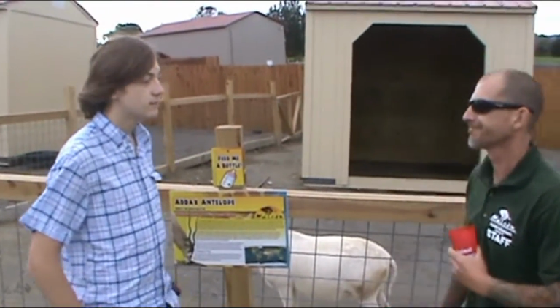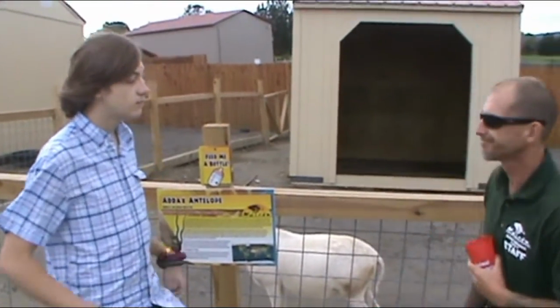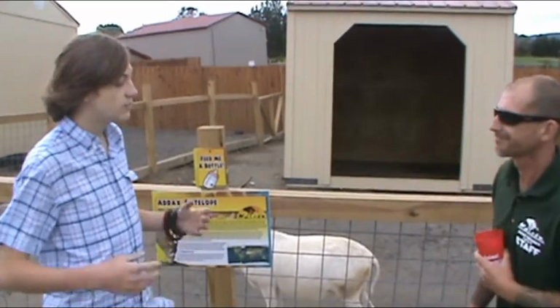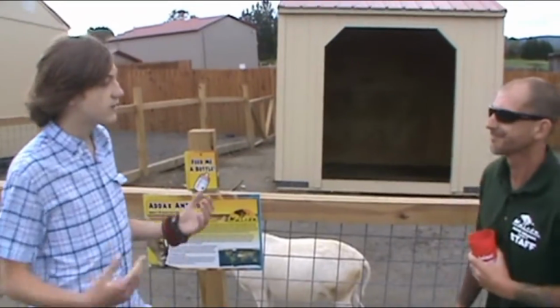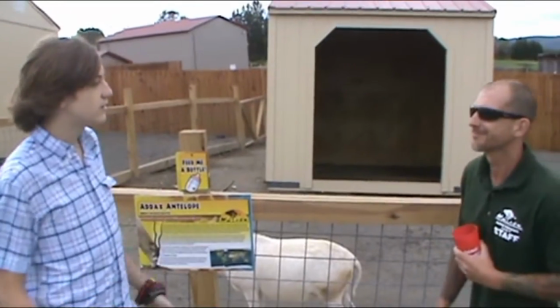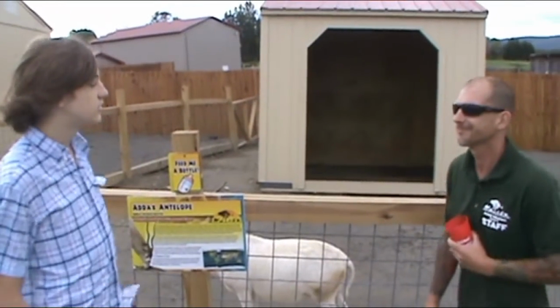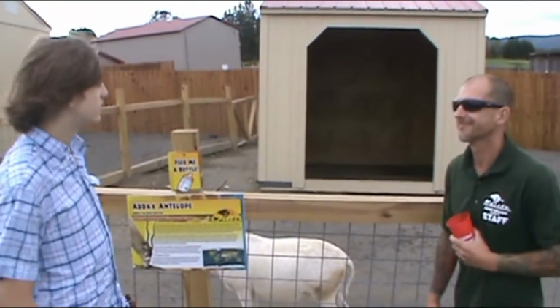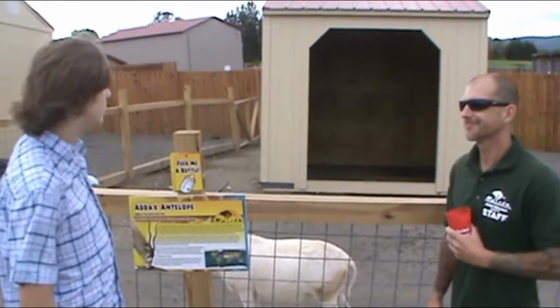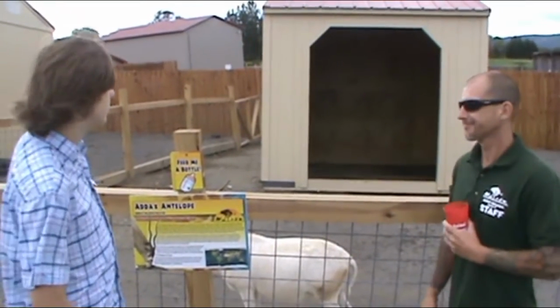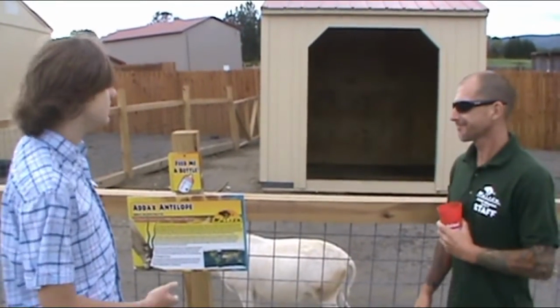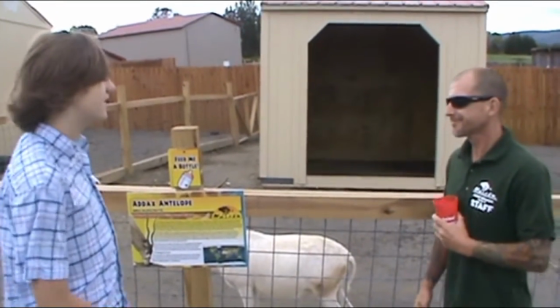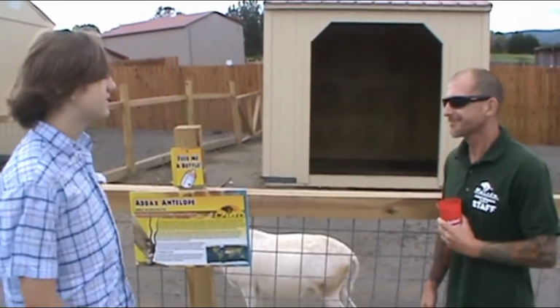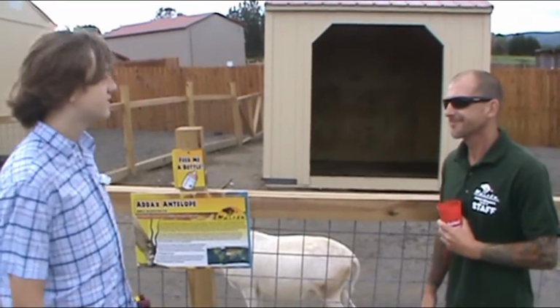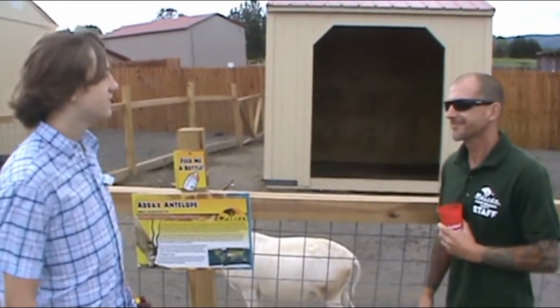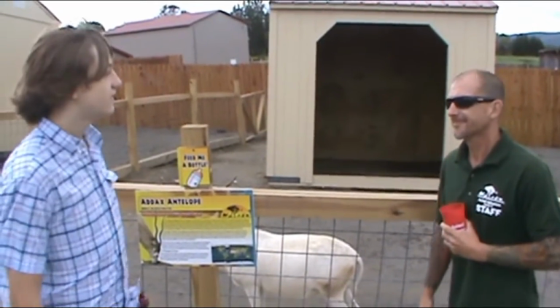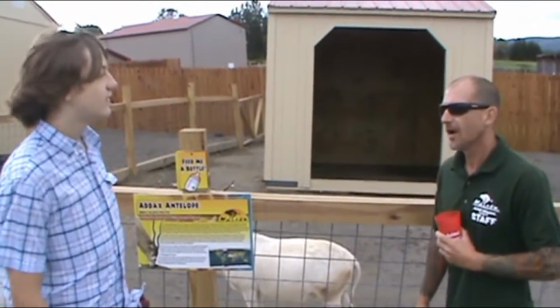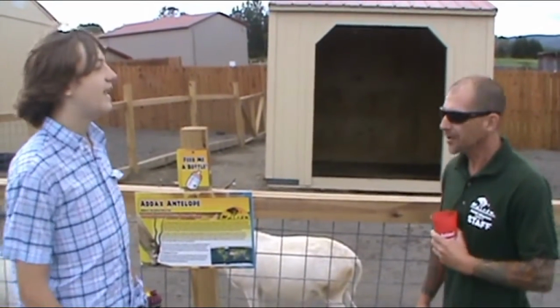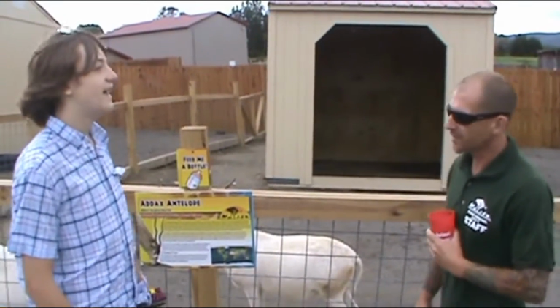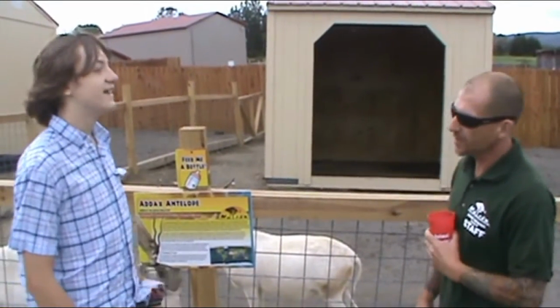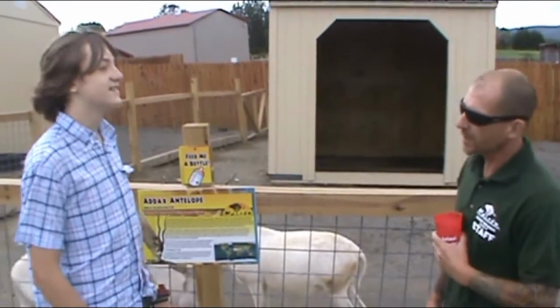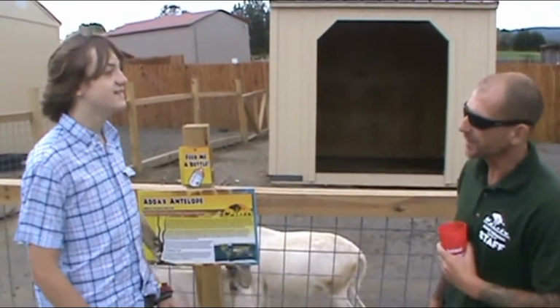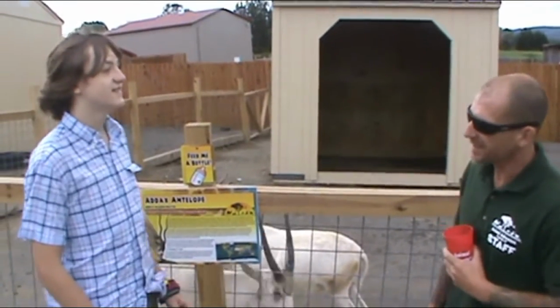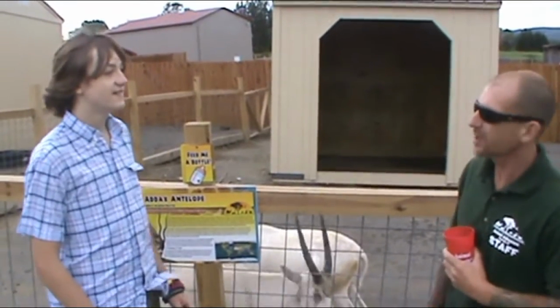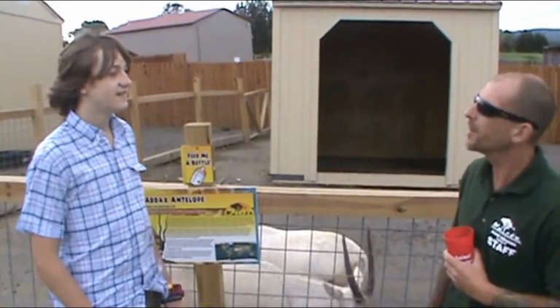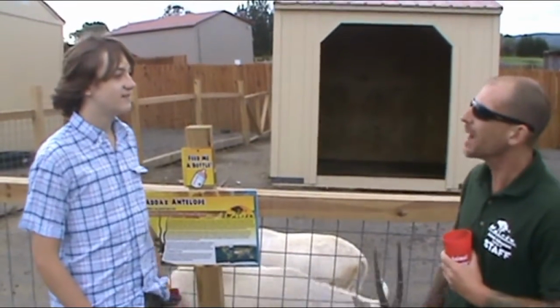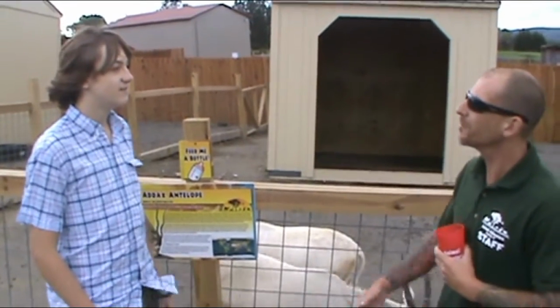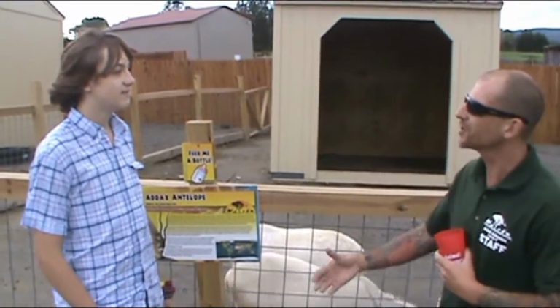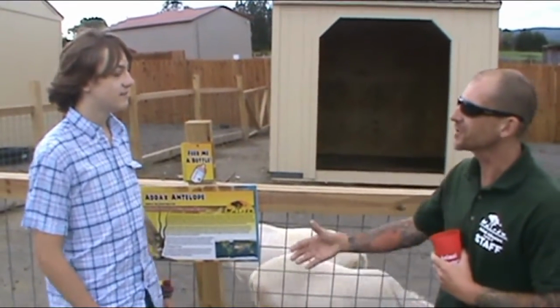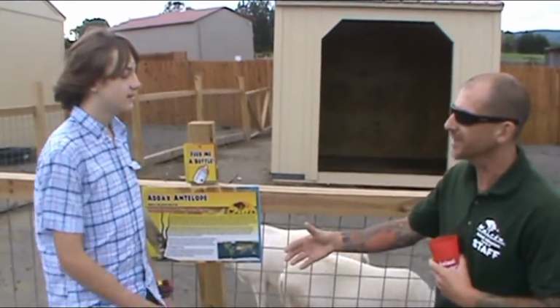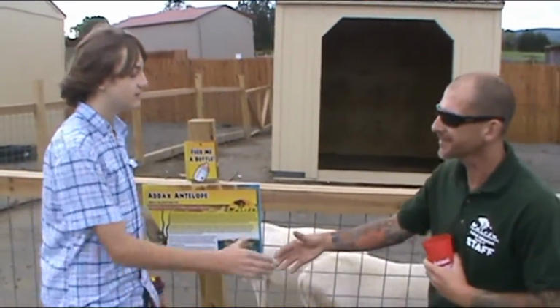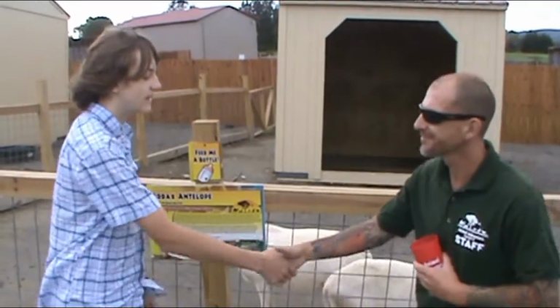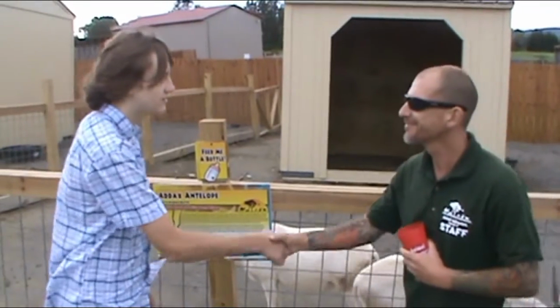Well, thank you so much, Joel, for telling us about the Addax. You're very welcome. Thanks for coming to Animal Adventures today. Absolutely.